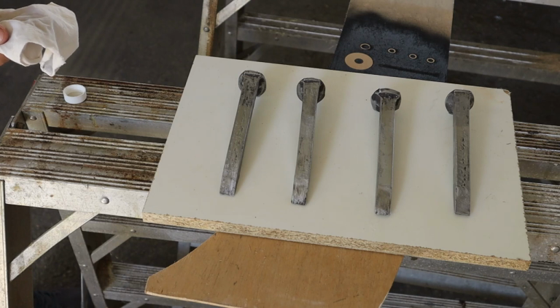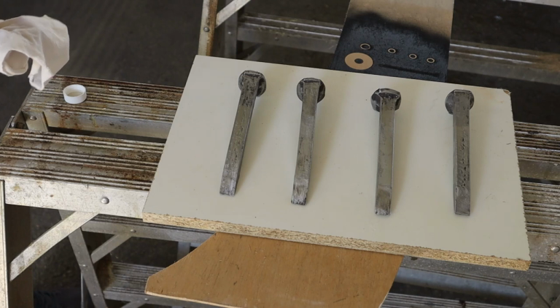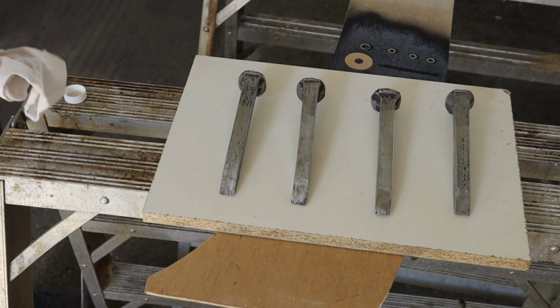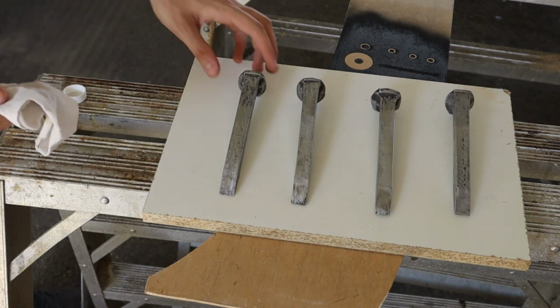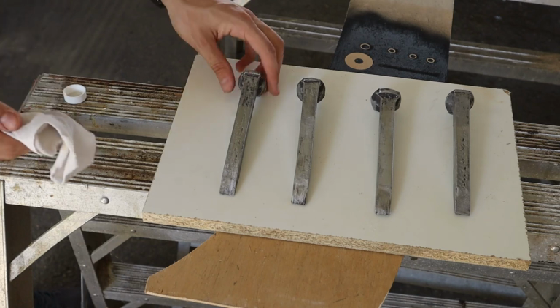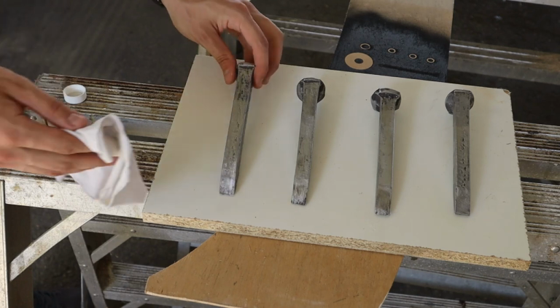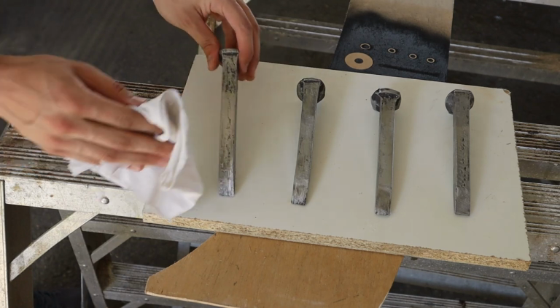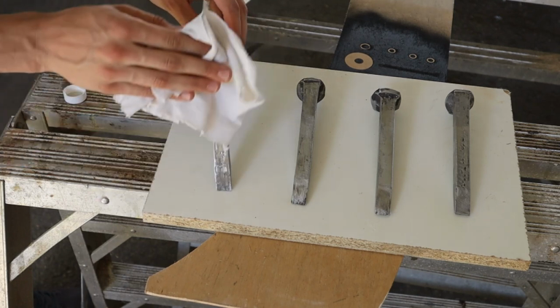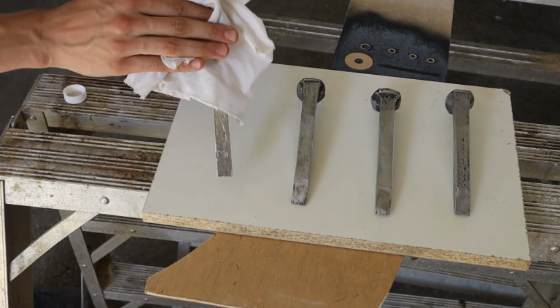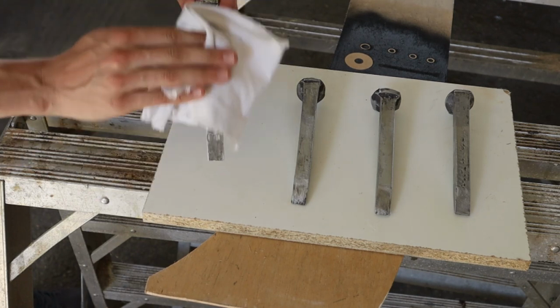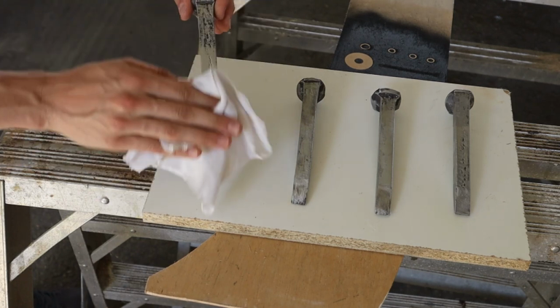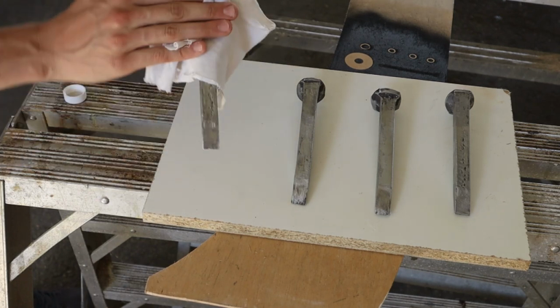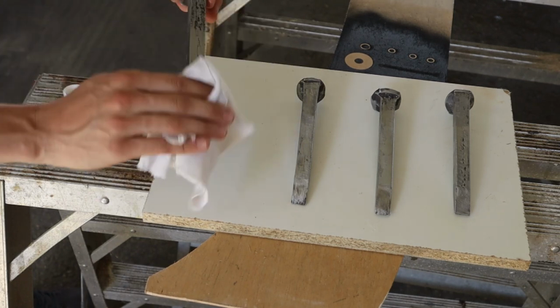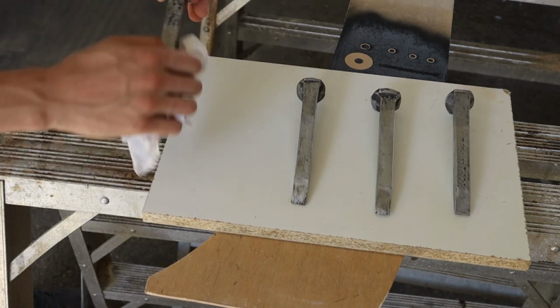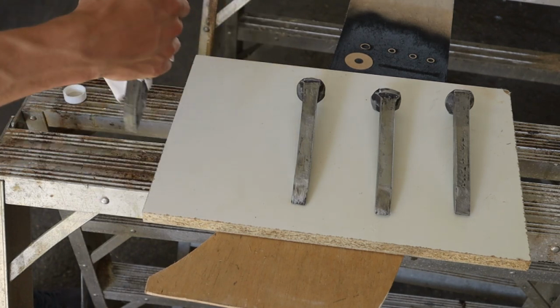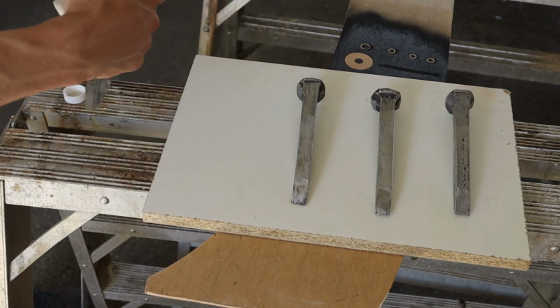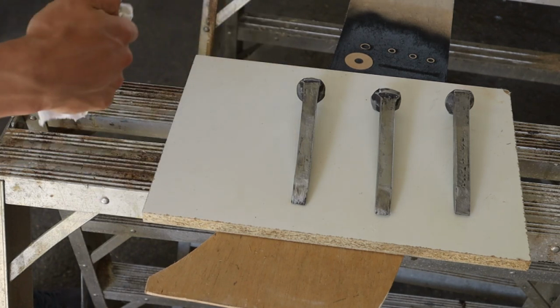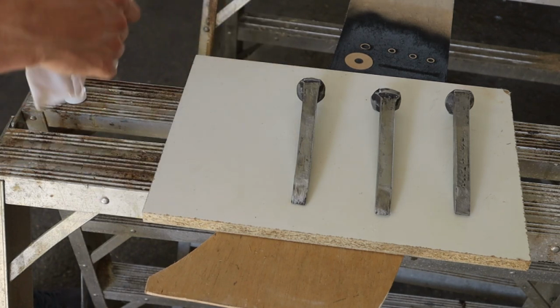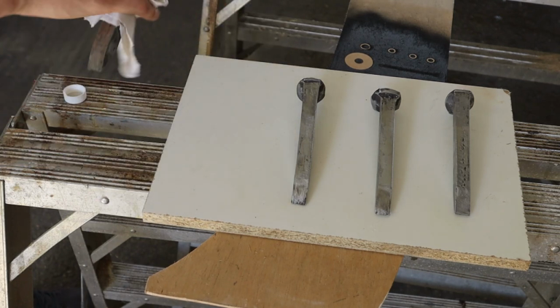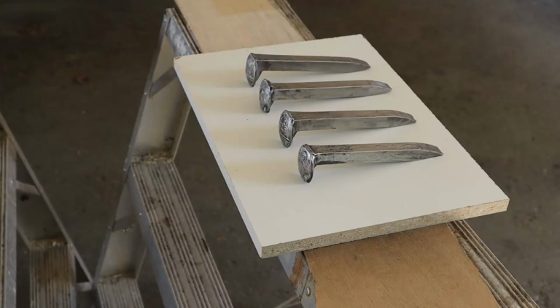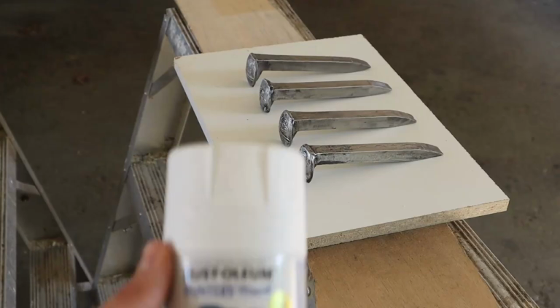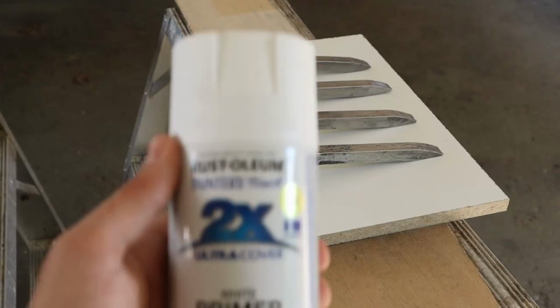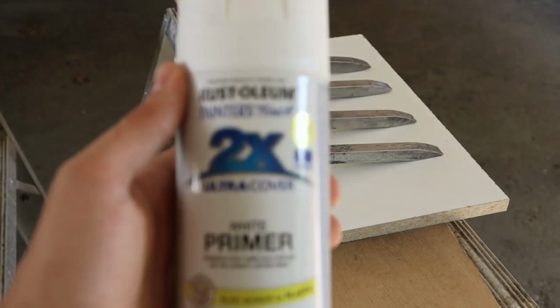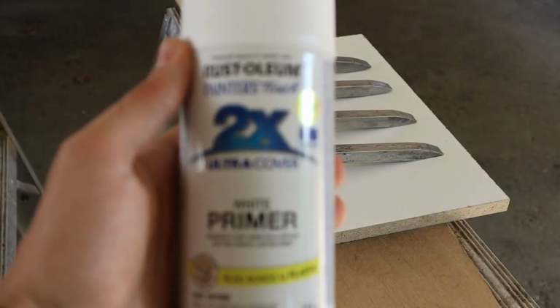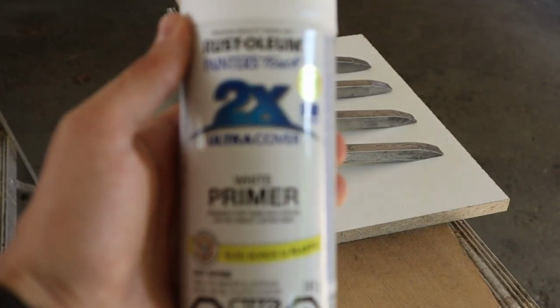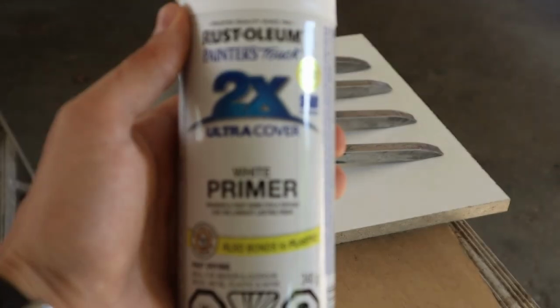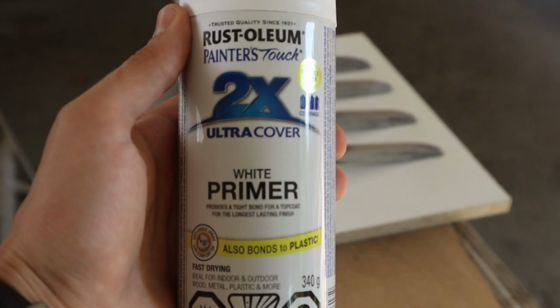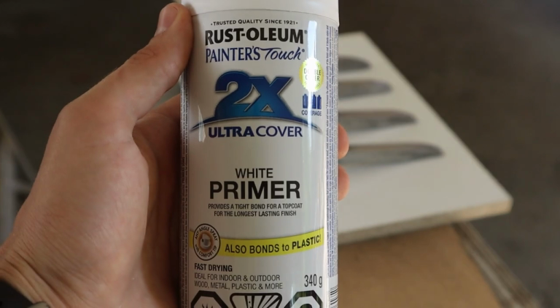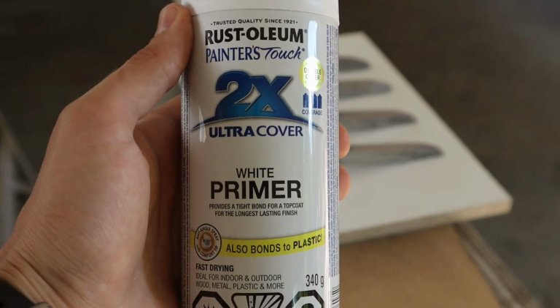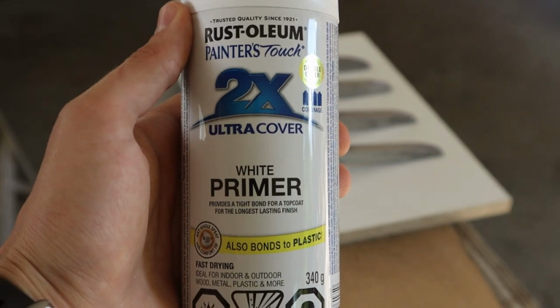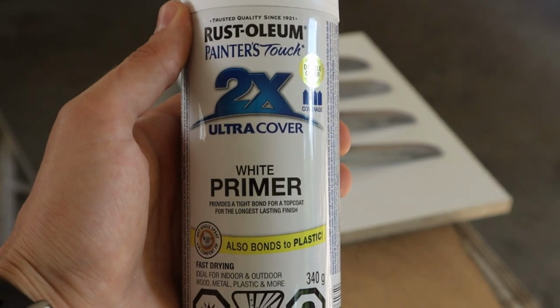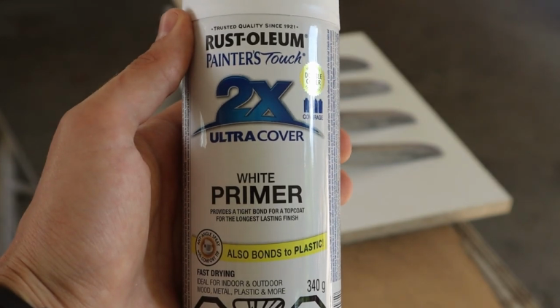The spikes were then cleaned with alcohol before receiving two coats of primer and two coats of flat black paint.